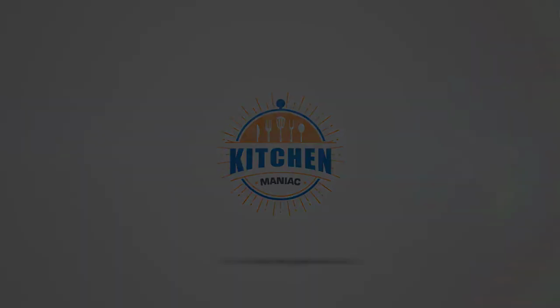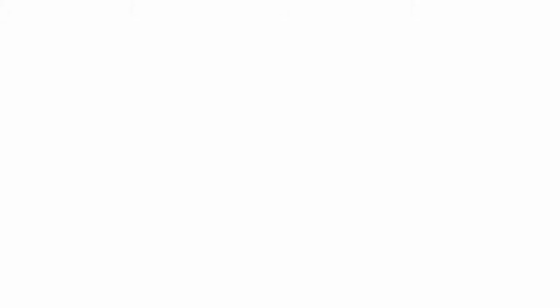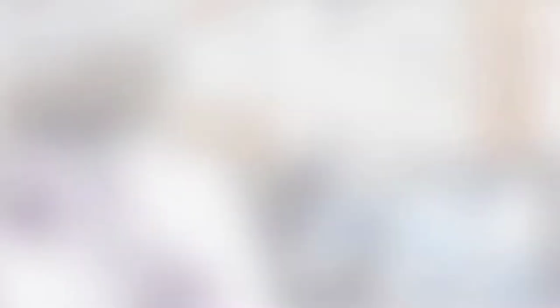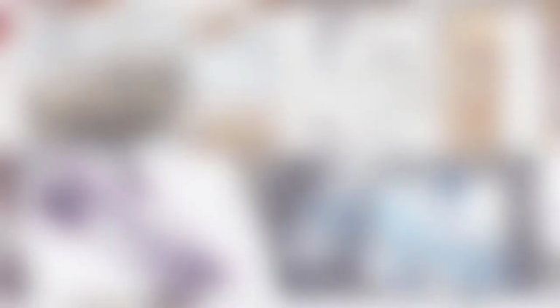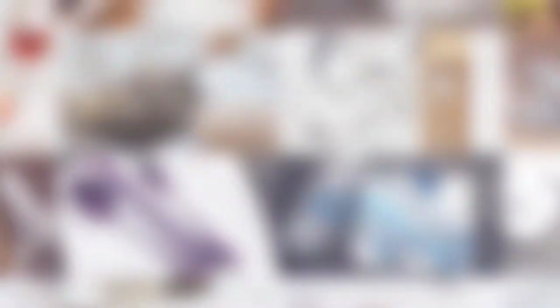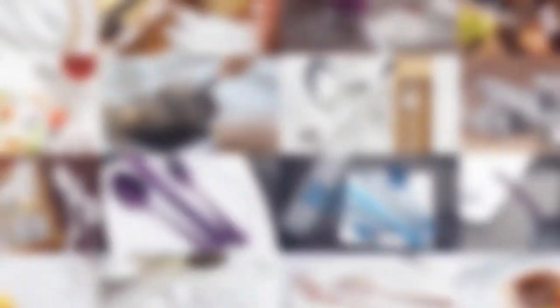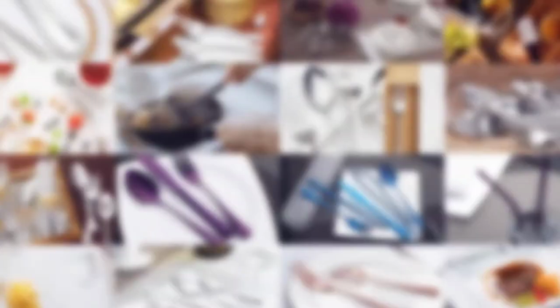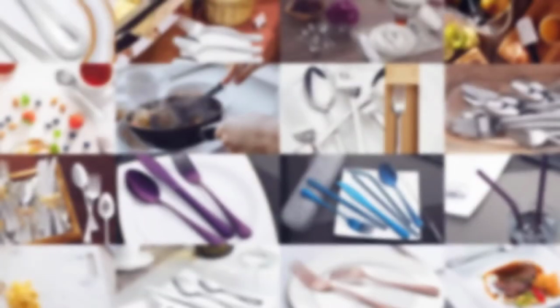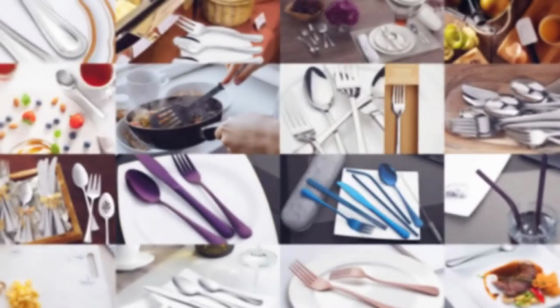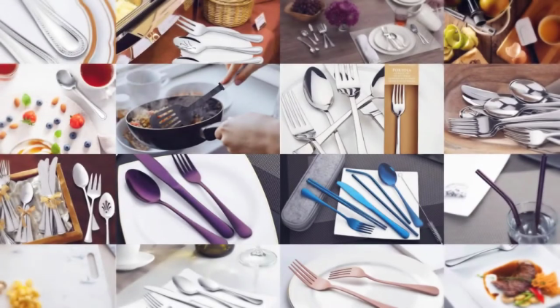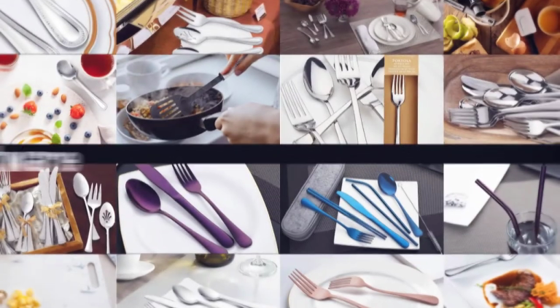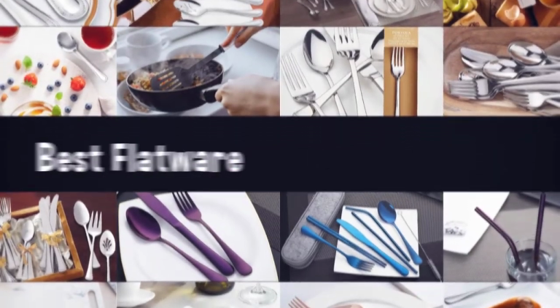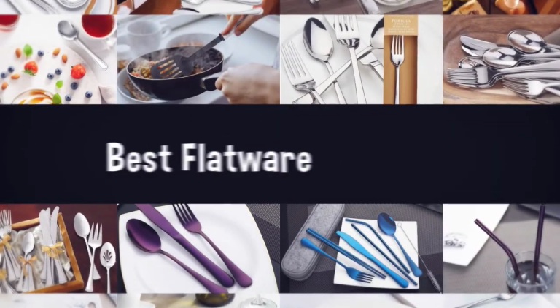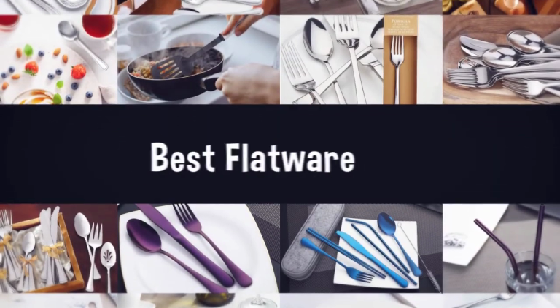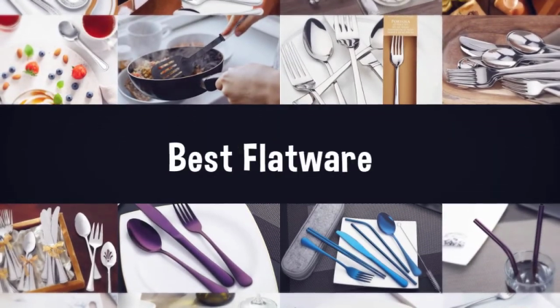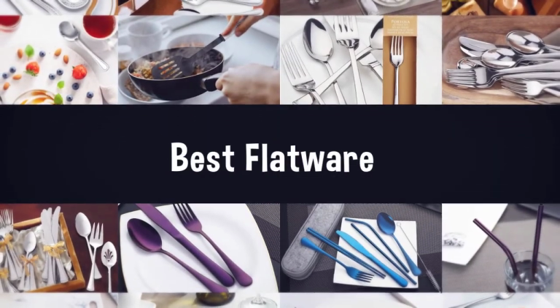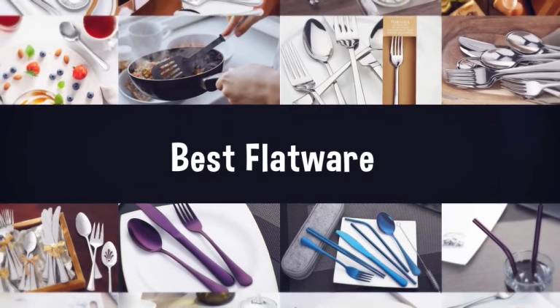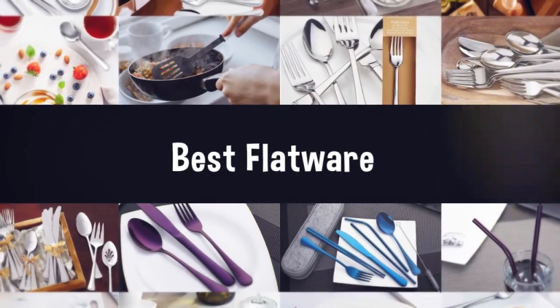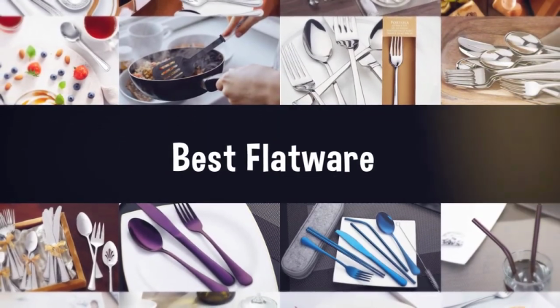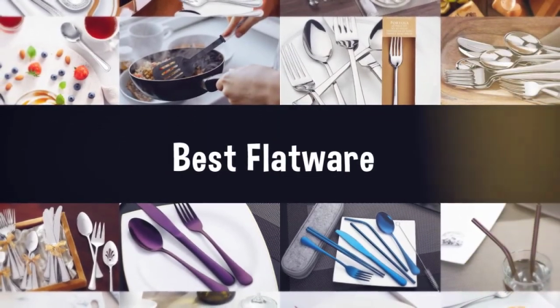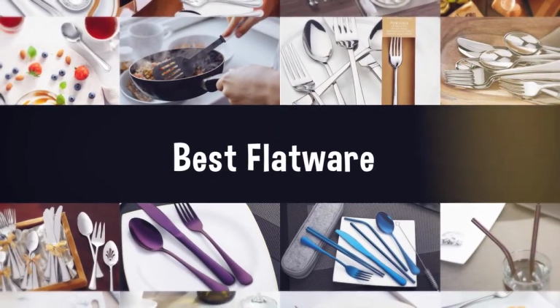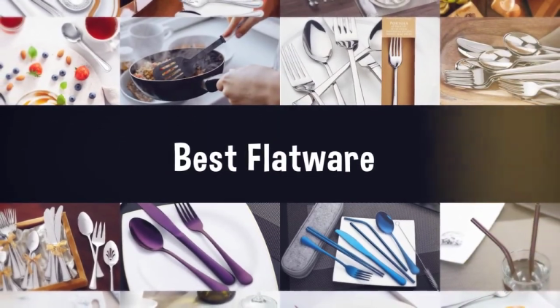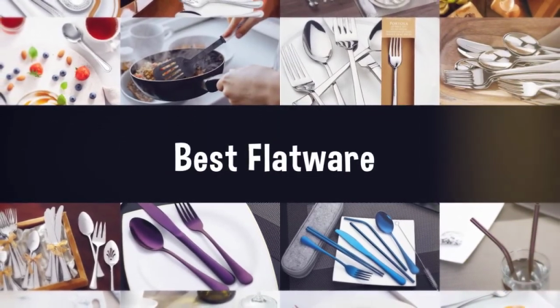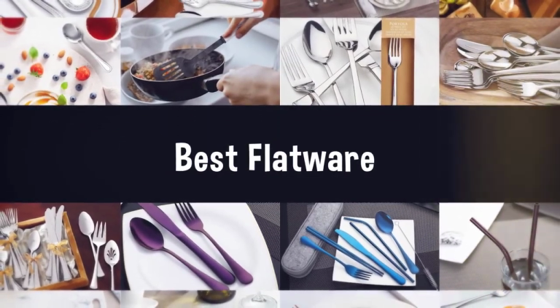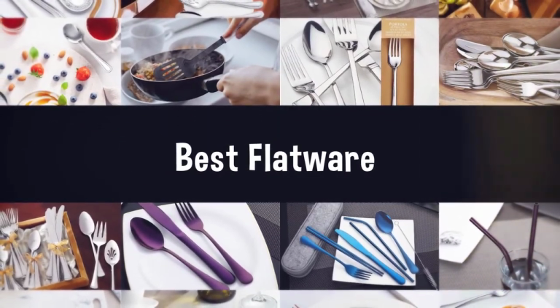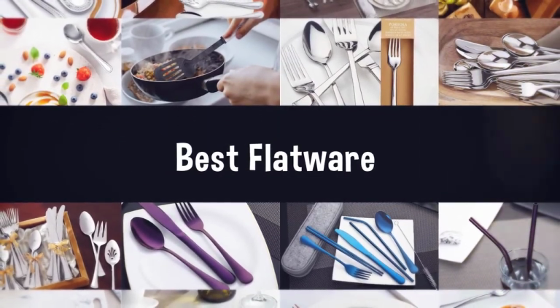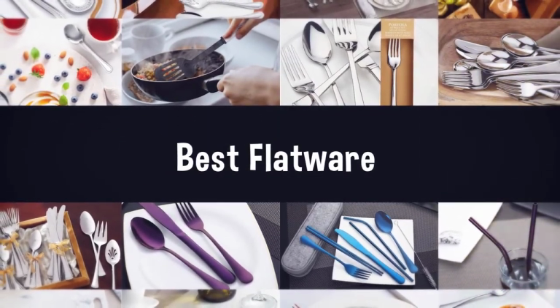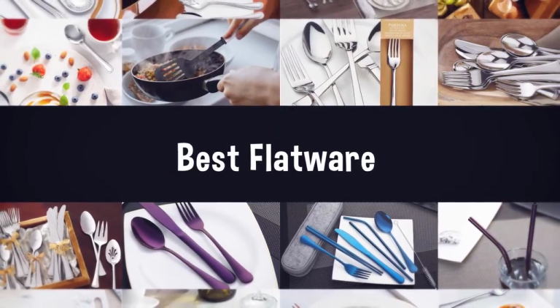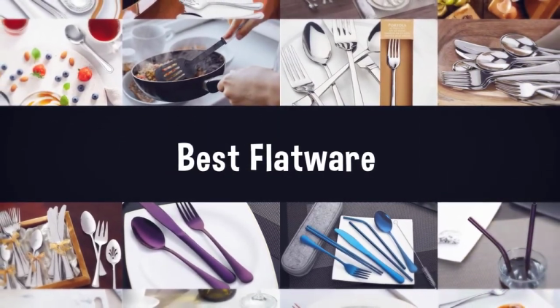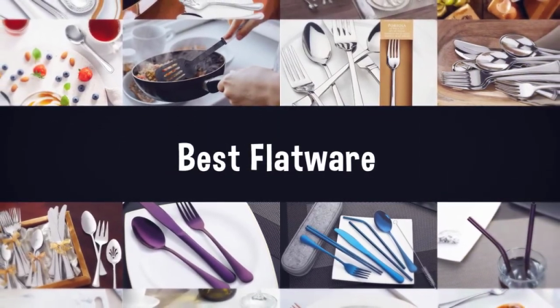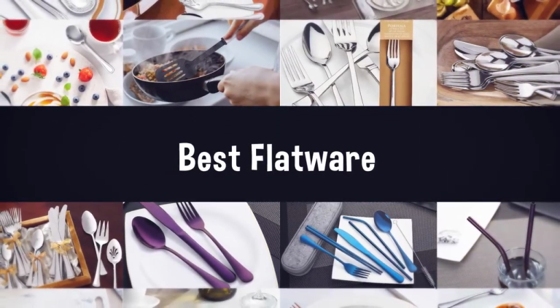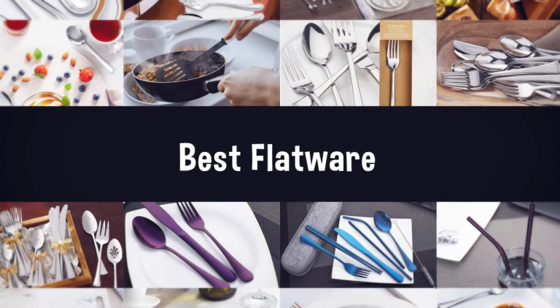If you are looking for the best flatware, here is a collection you have got to see. Let's get started.